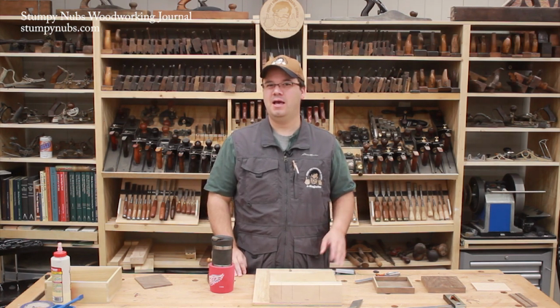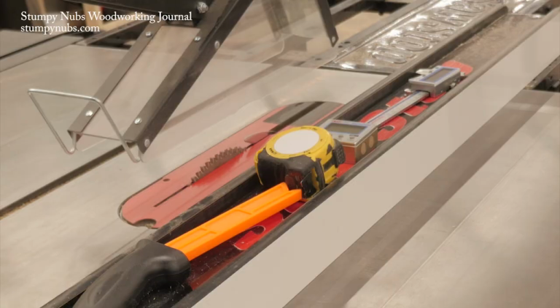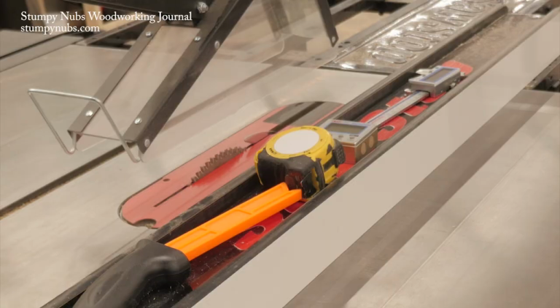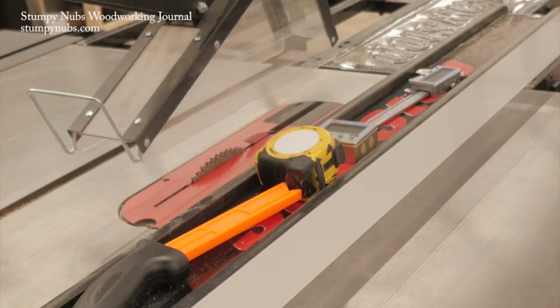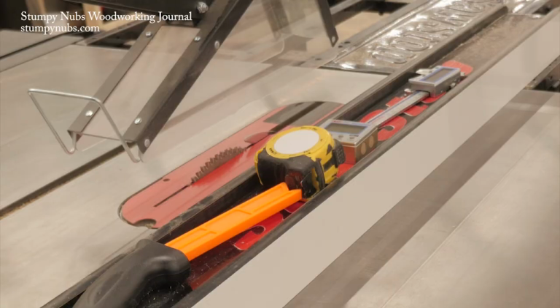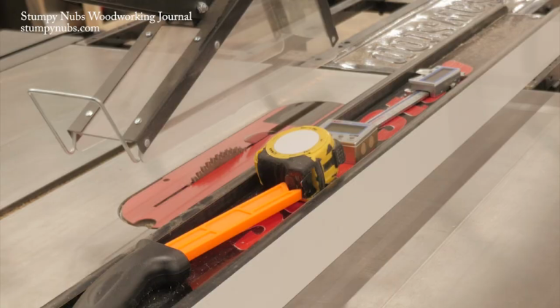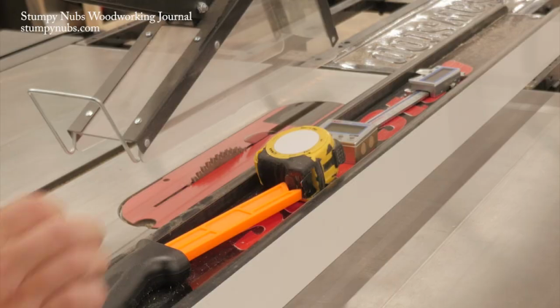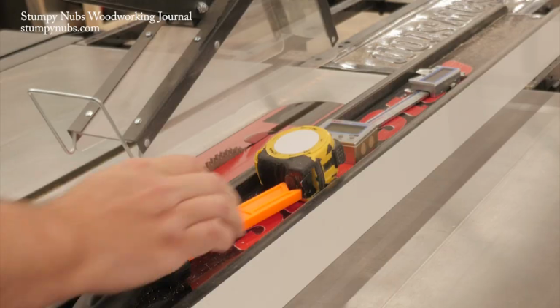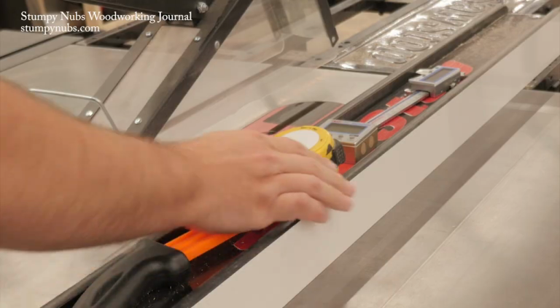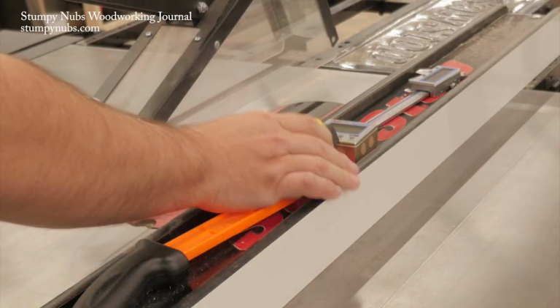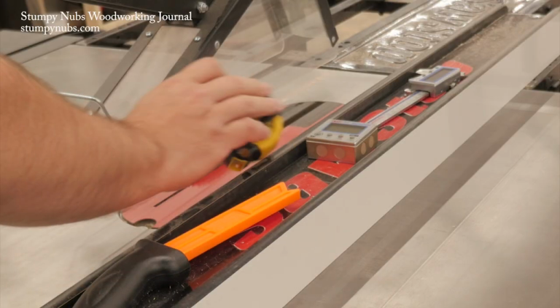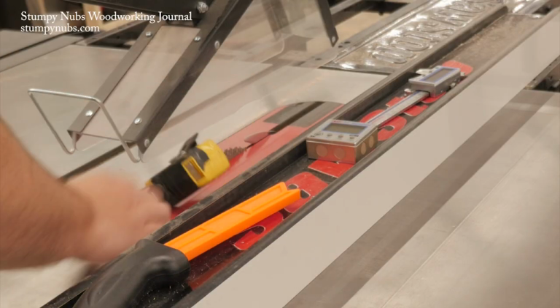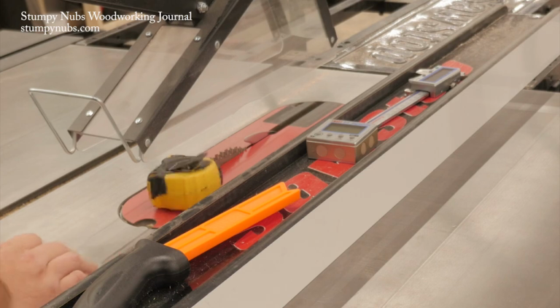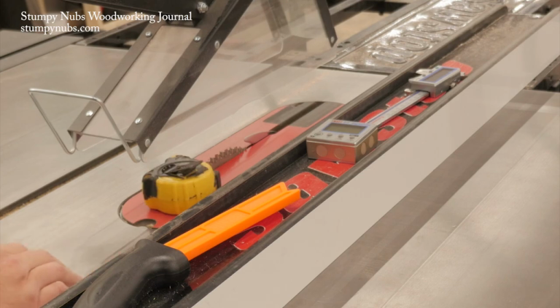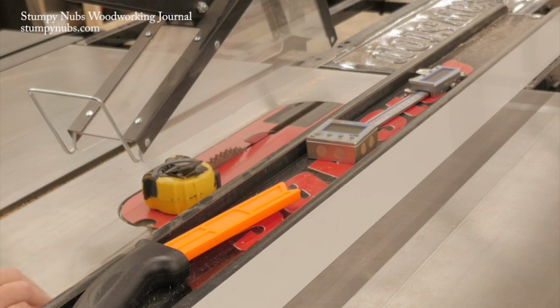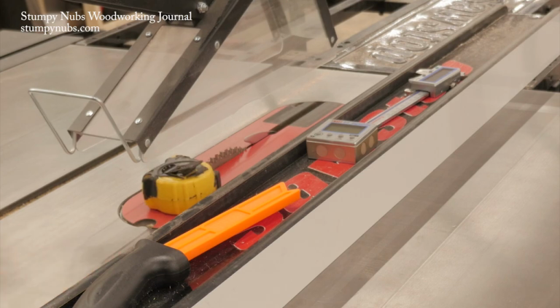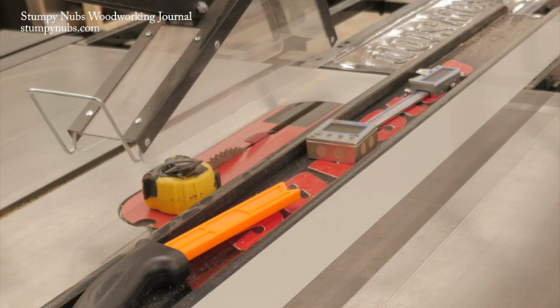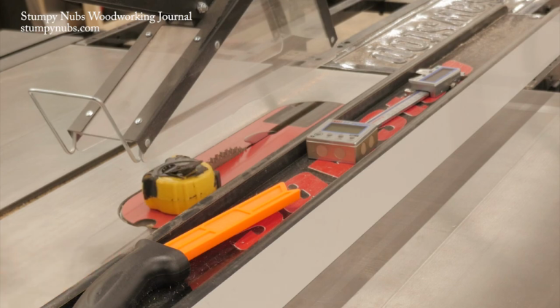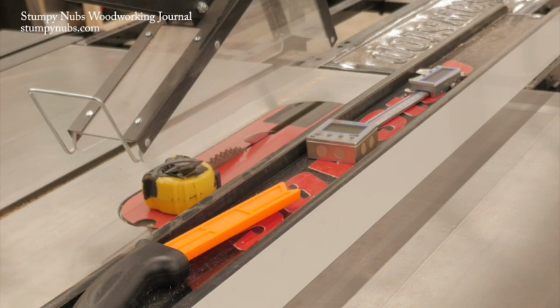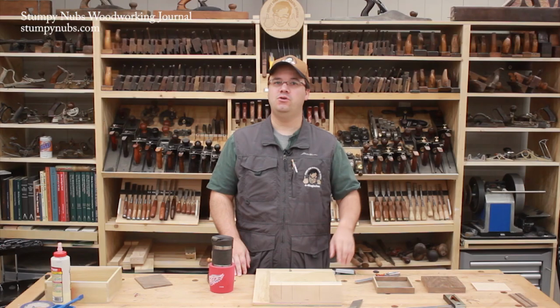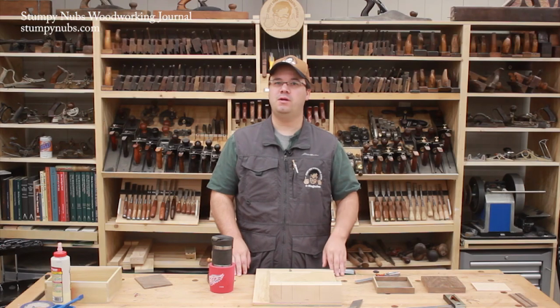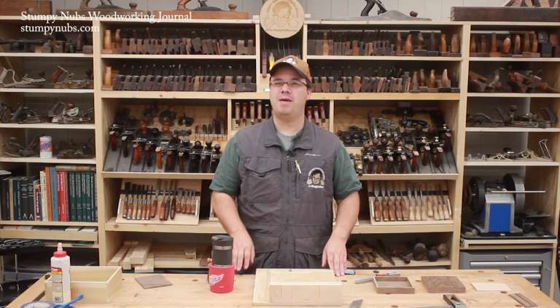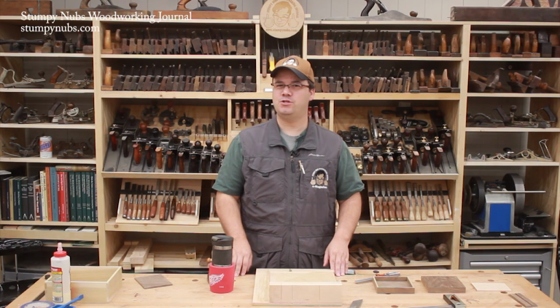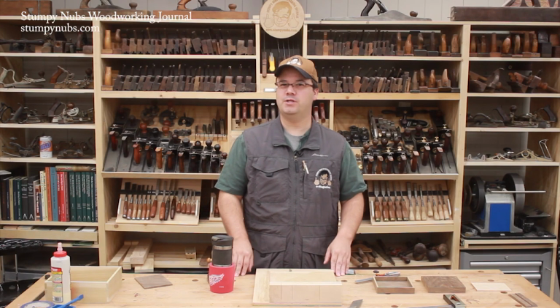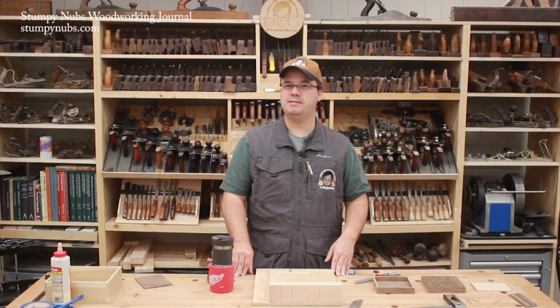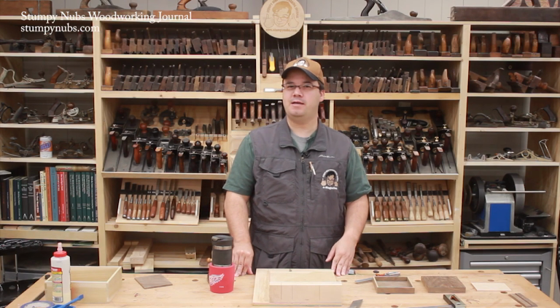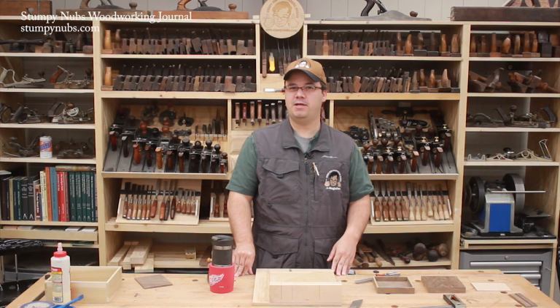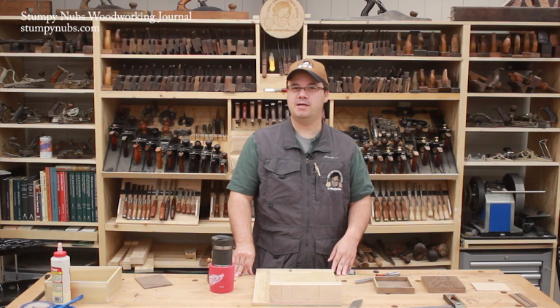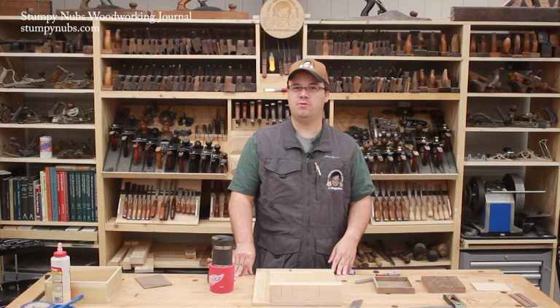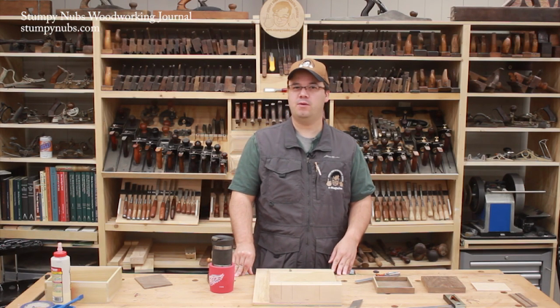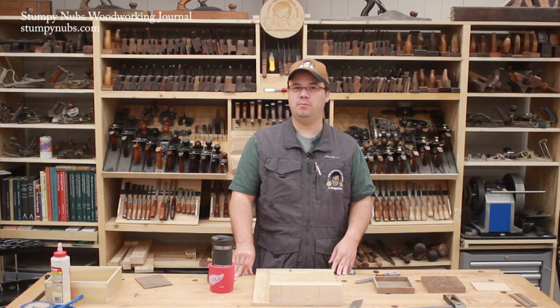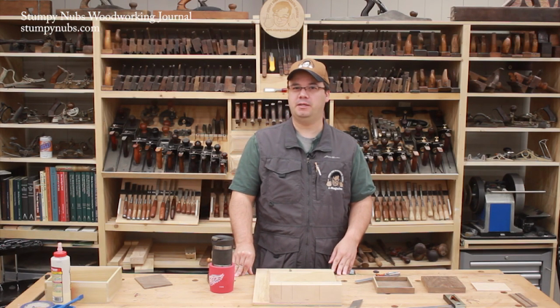I have a friend who knocked something off his fence and into the blade once. You can imagine what a safety hazard that would be.